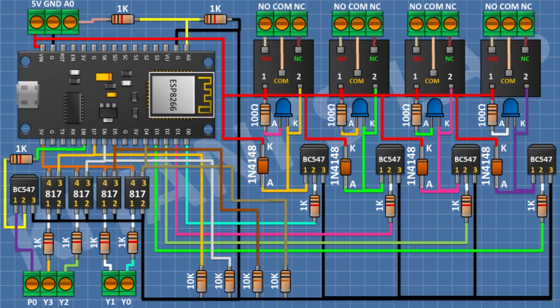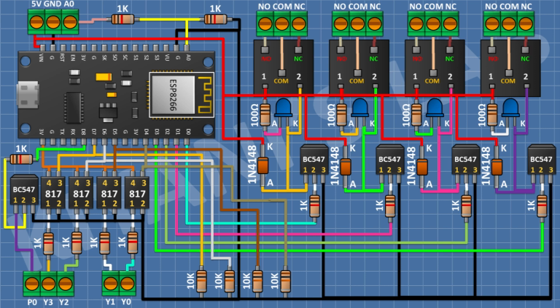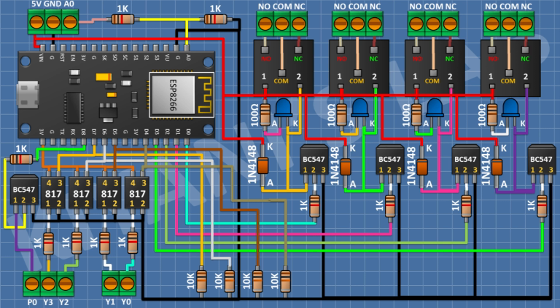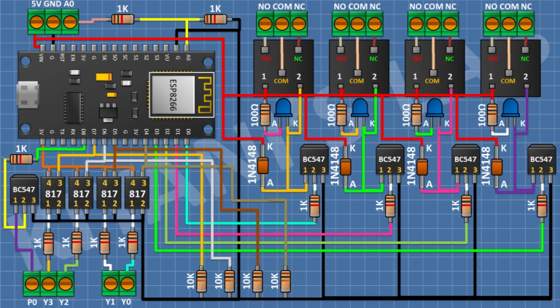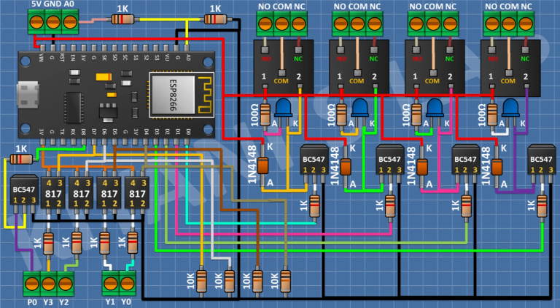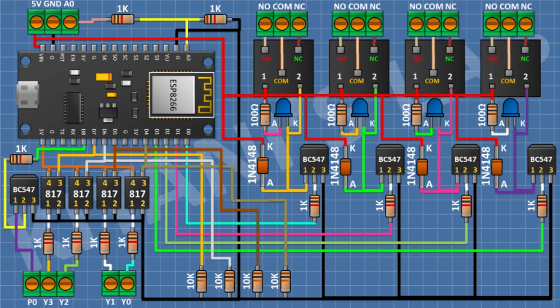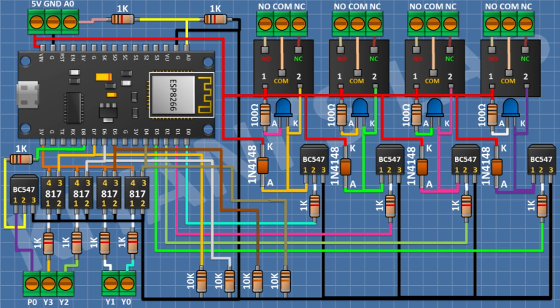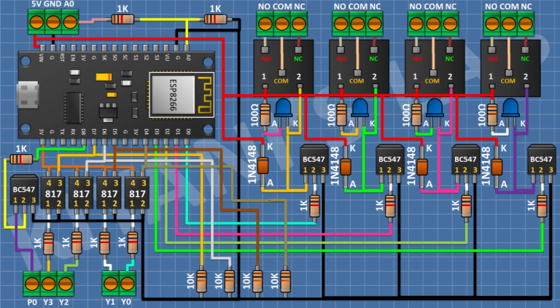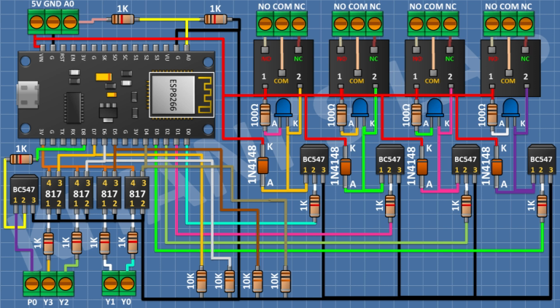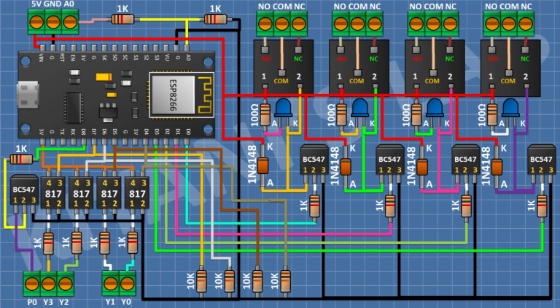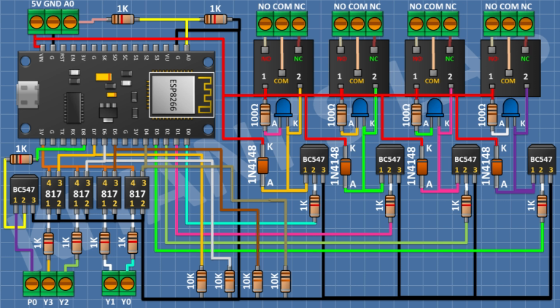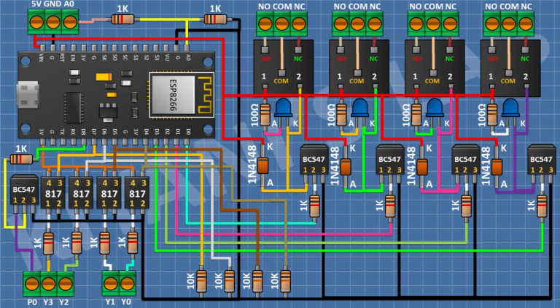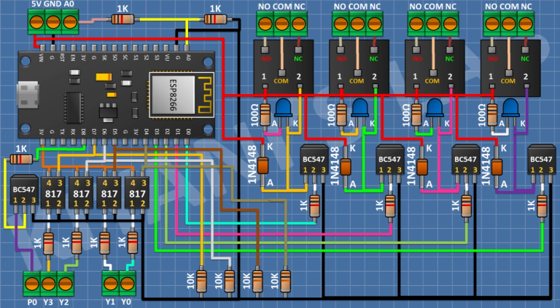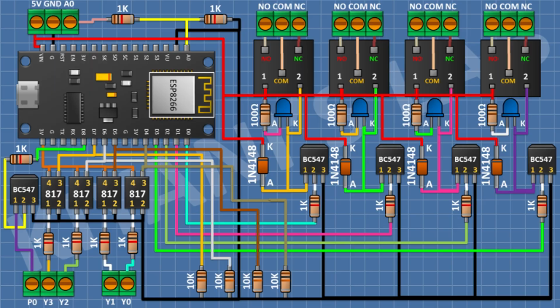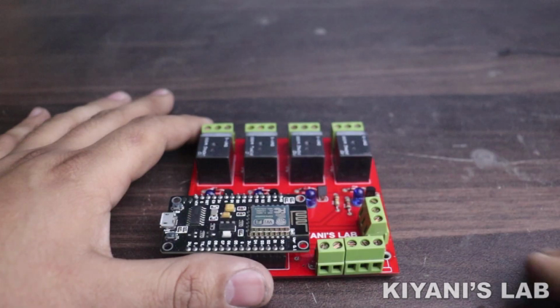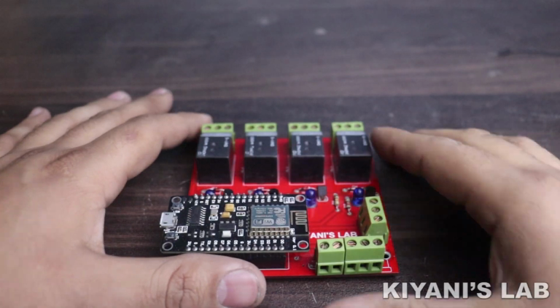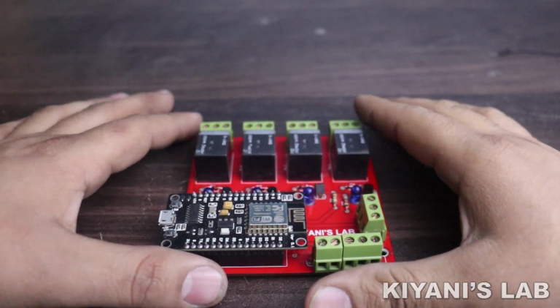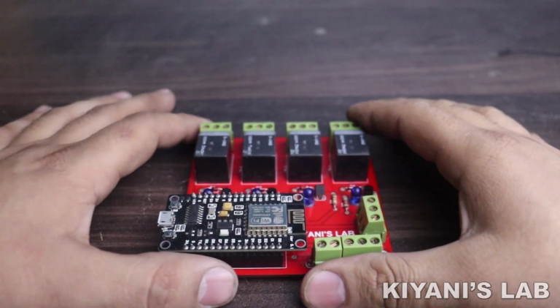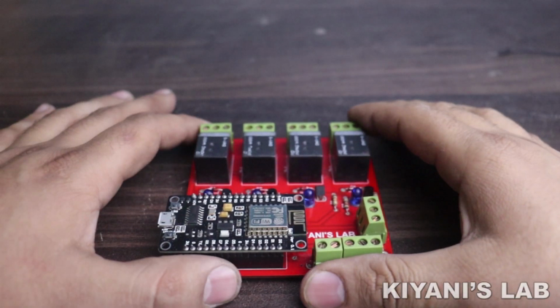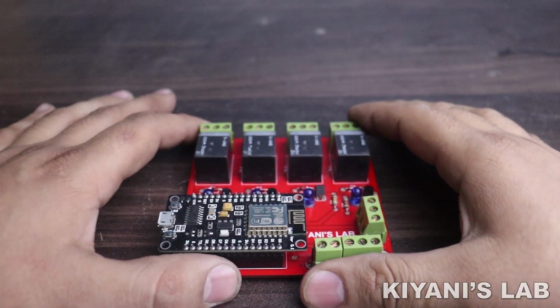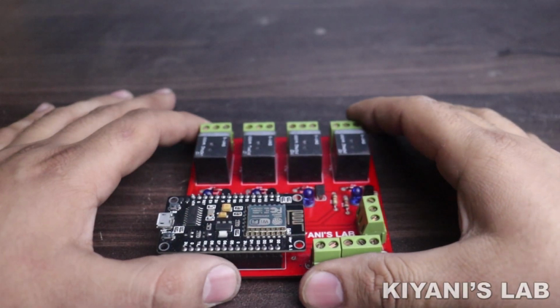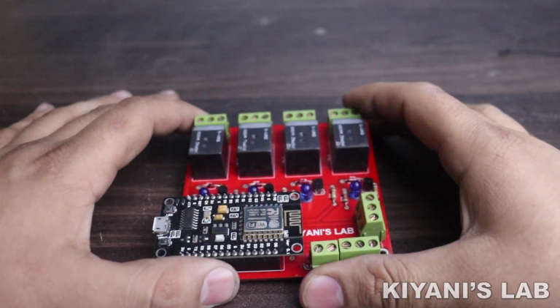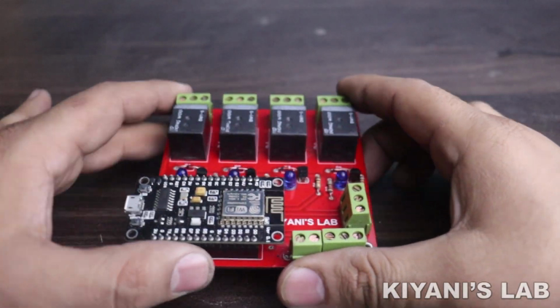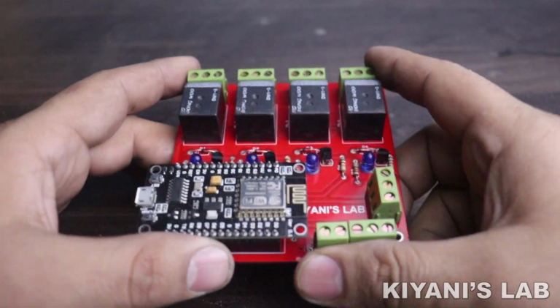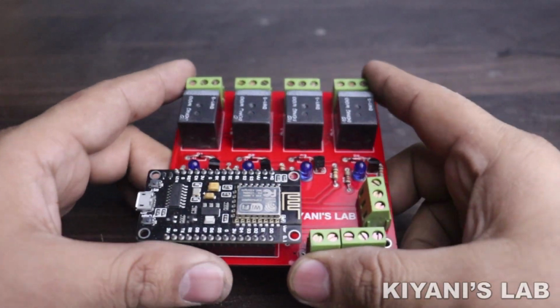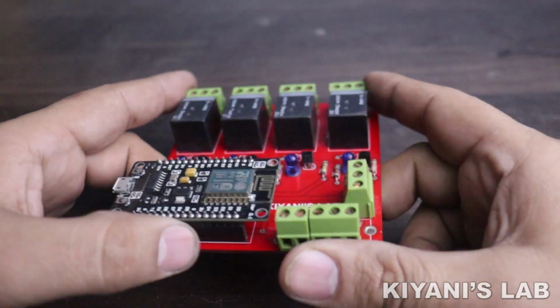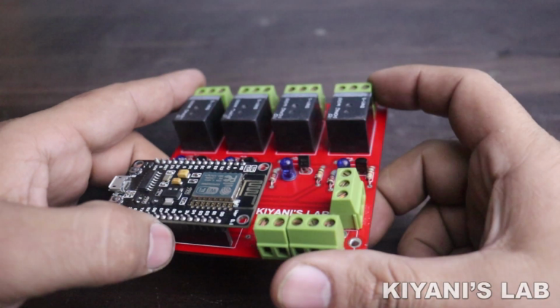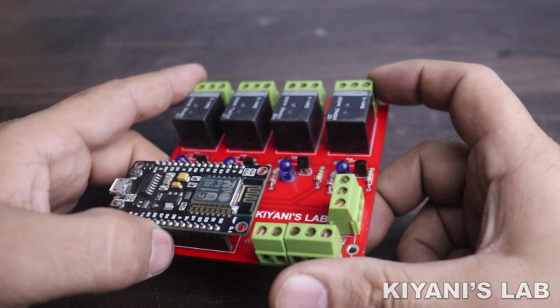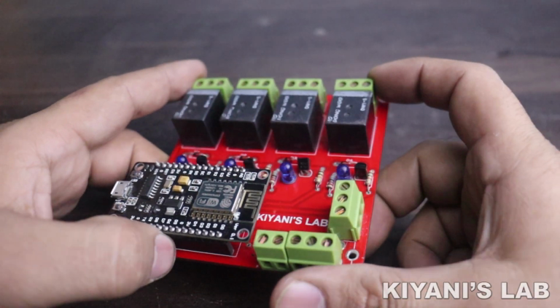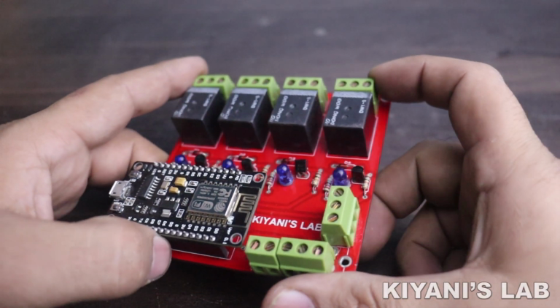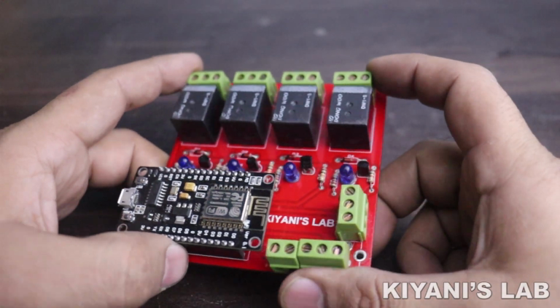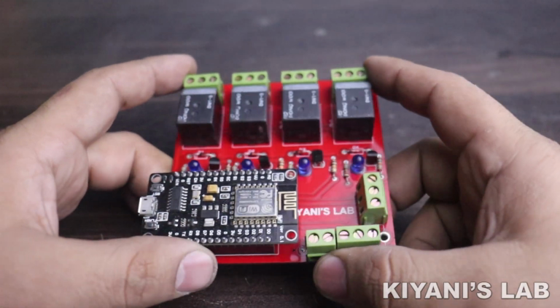I have done all the connections, so this is the complete project. Now let's make some example programs.